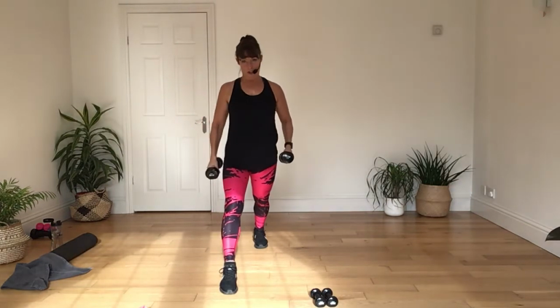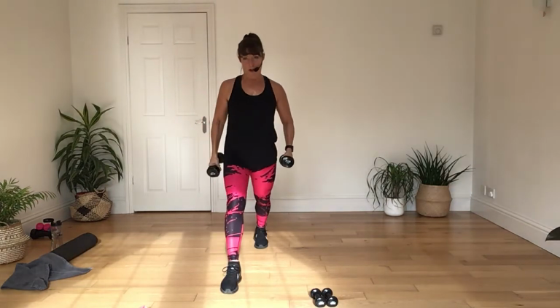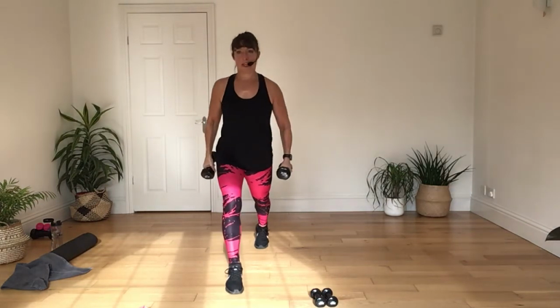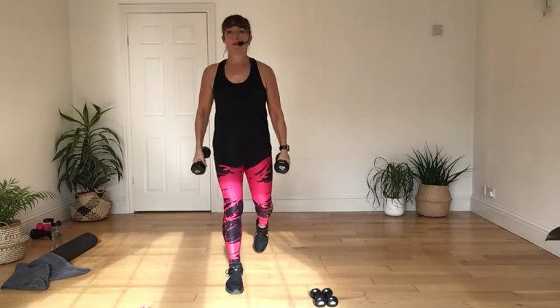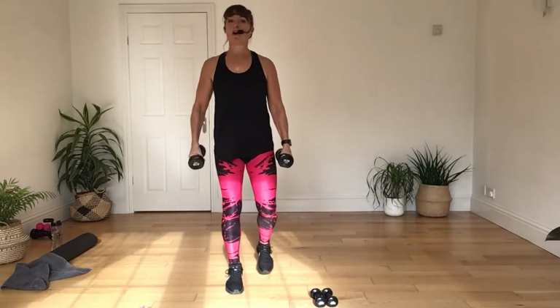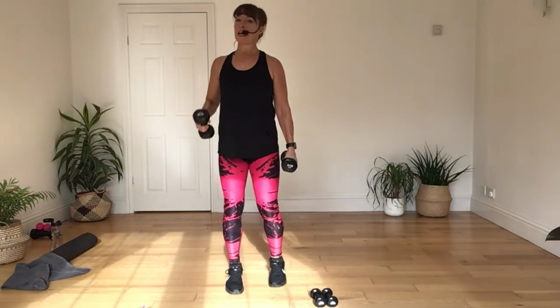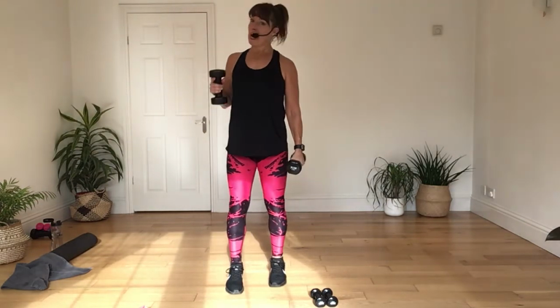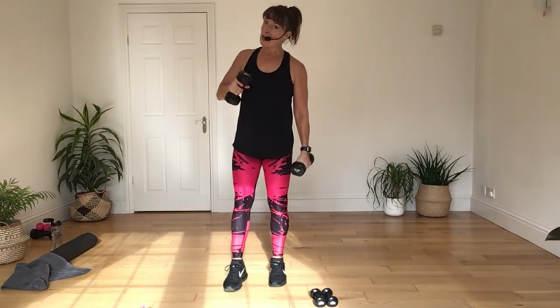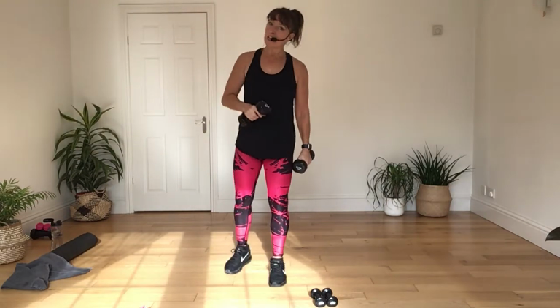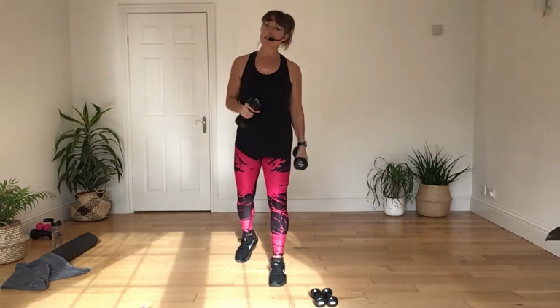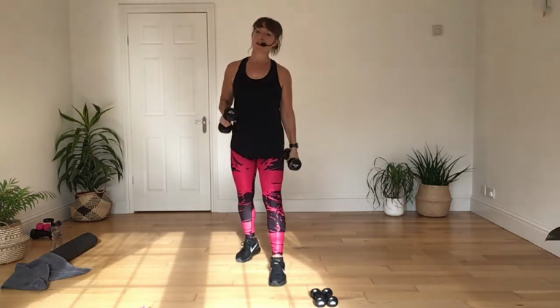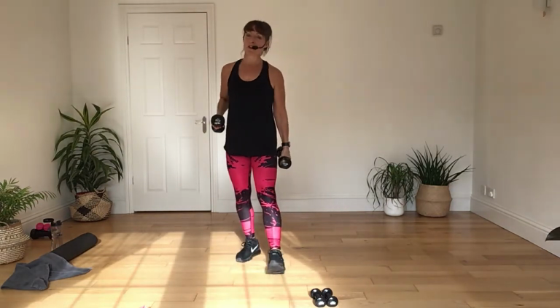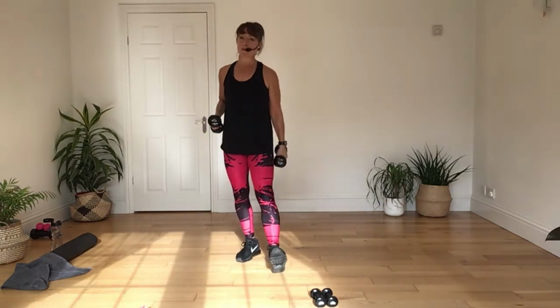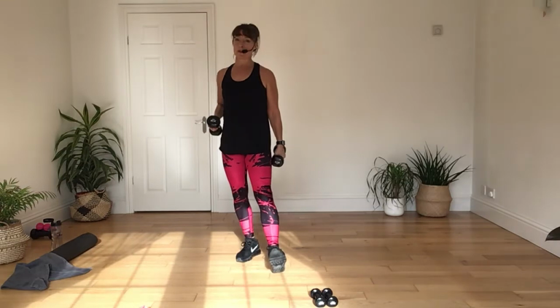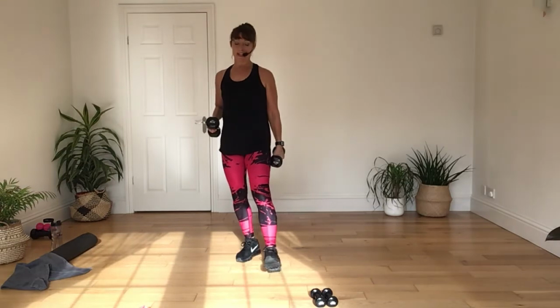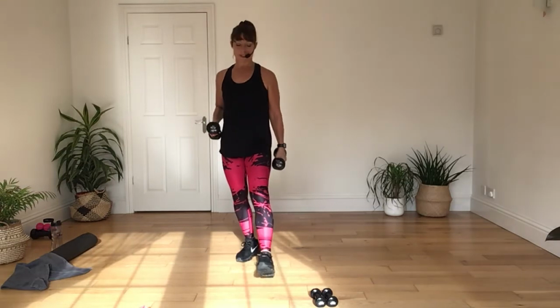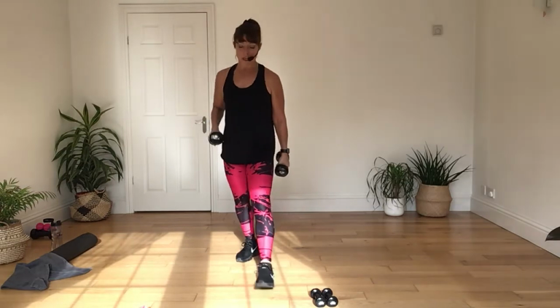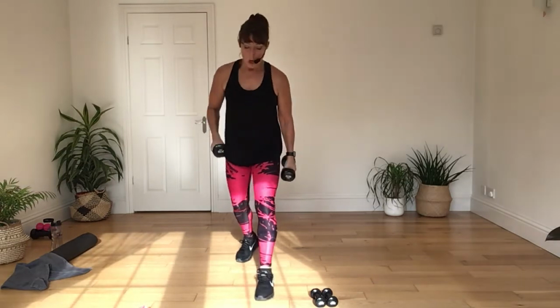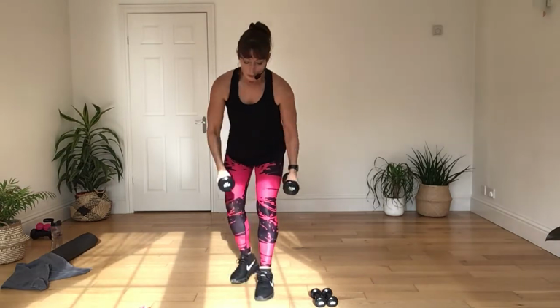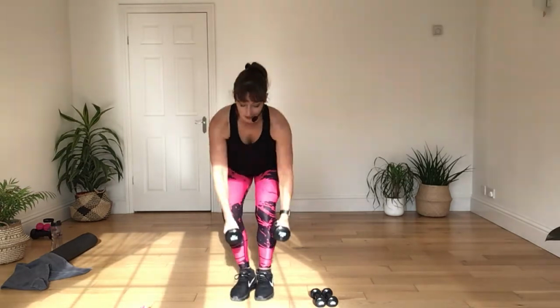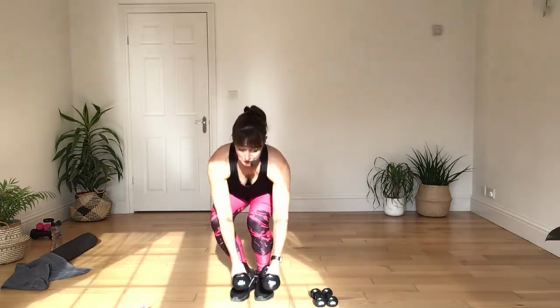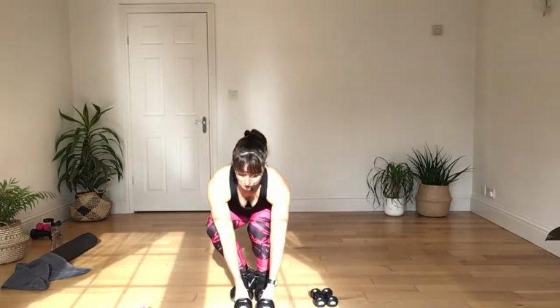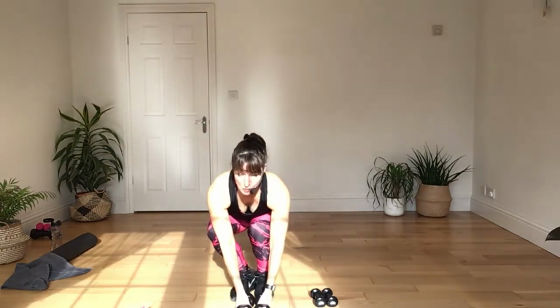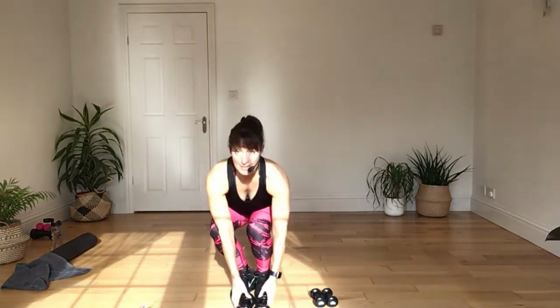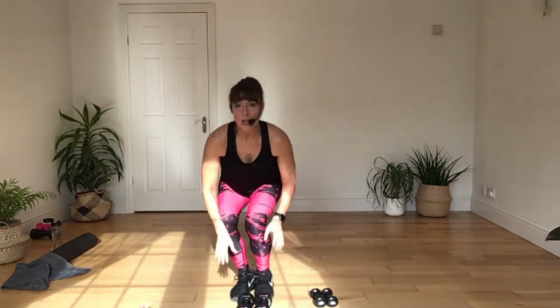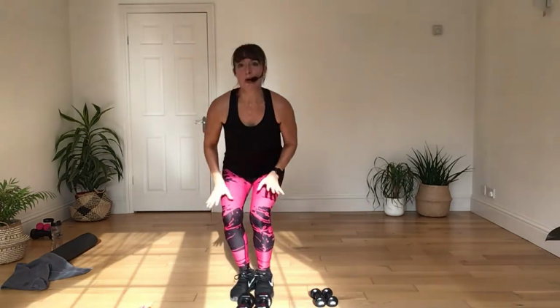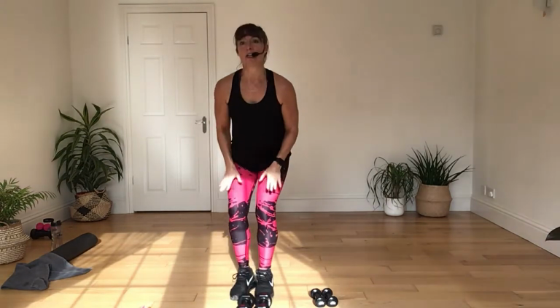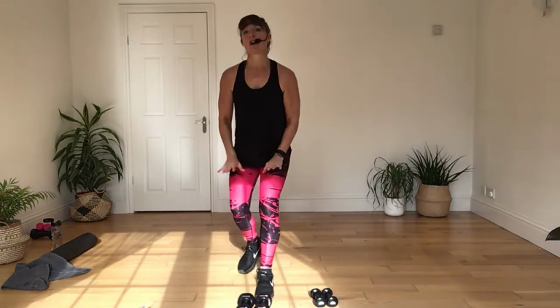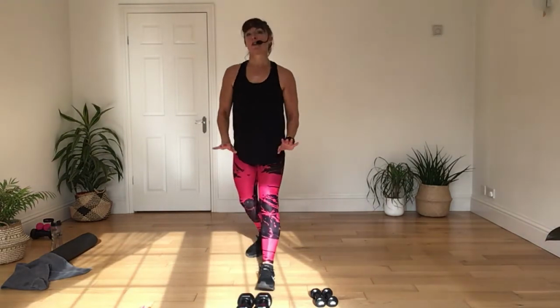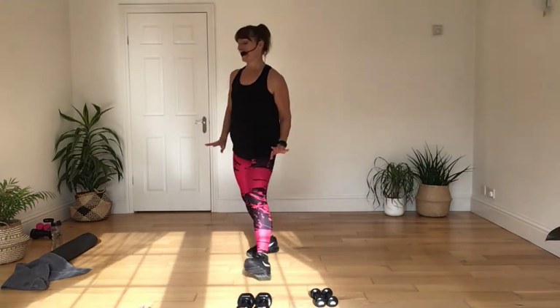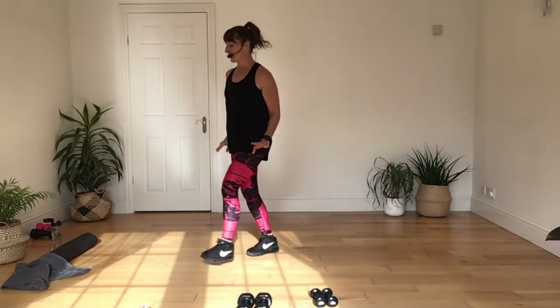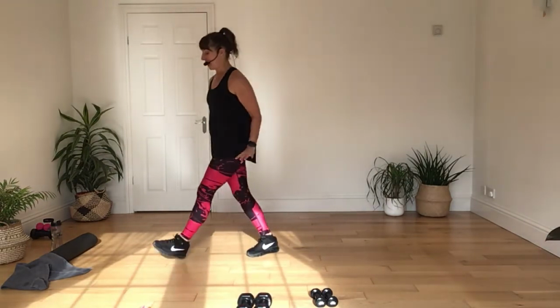Good job today. Now we're going to go down onto the floor next. We're going to do some tricep work on these today.